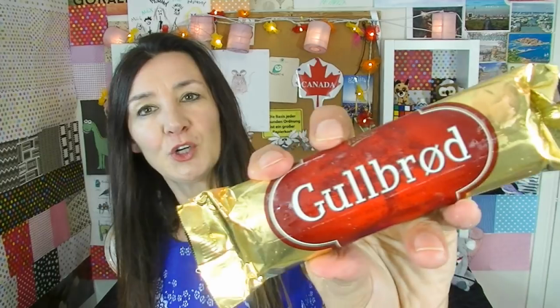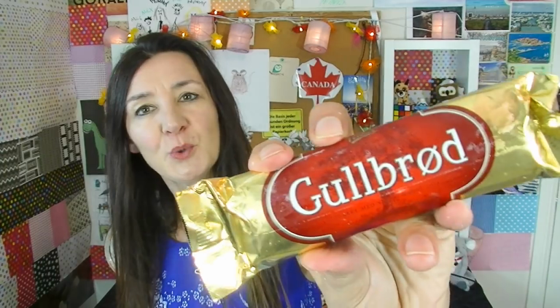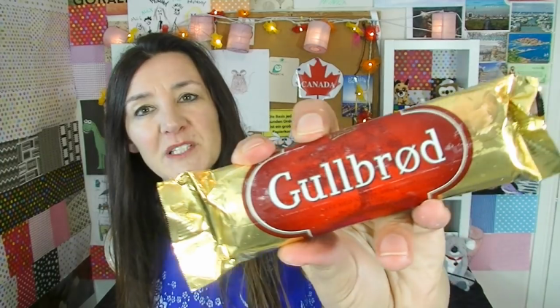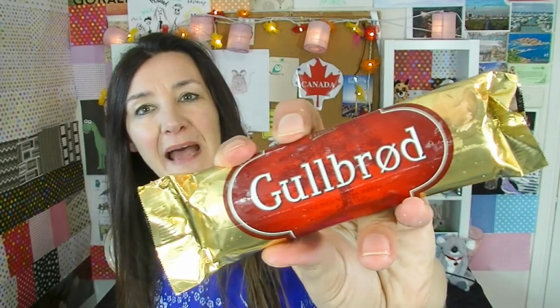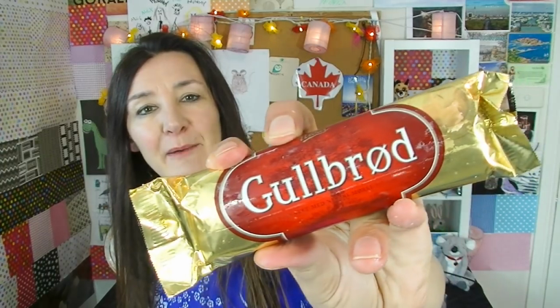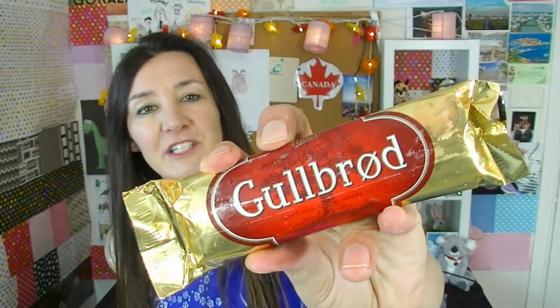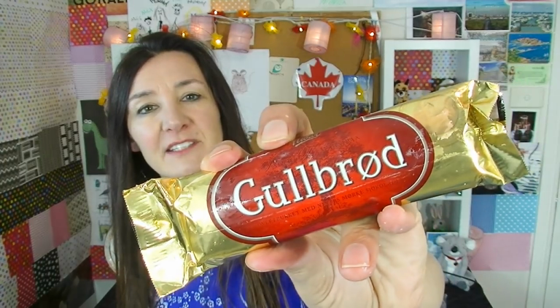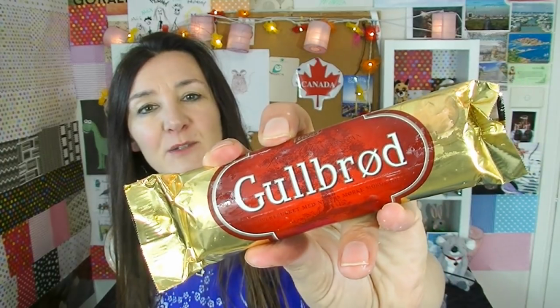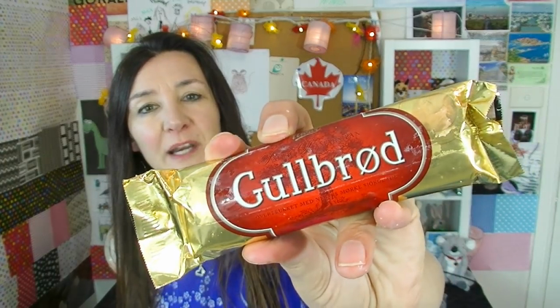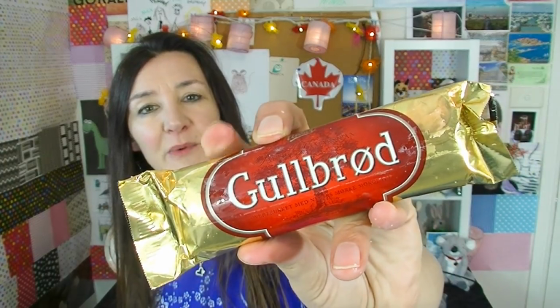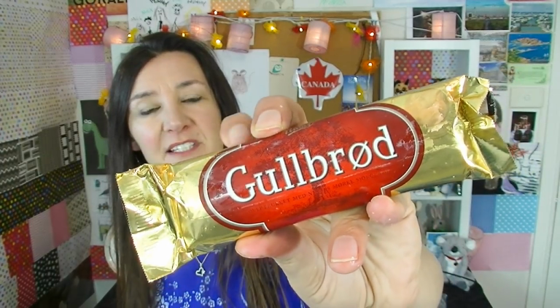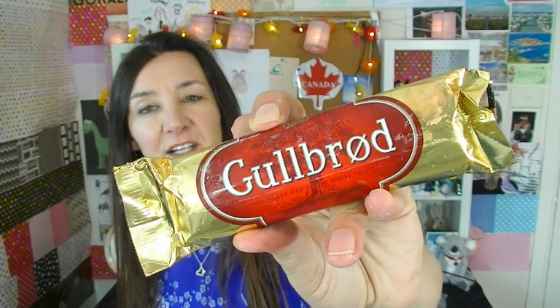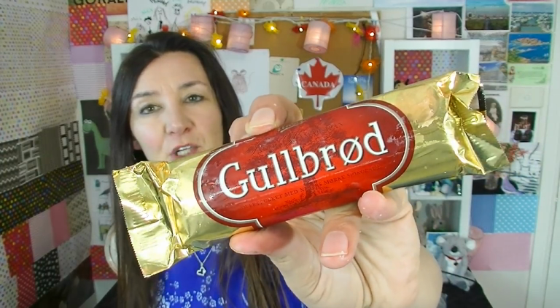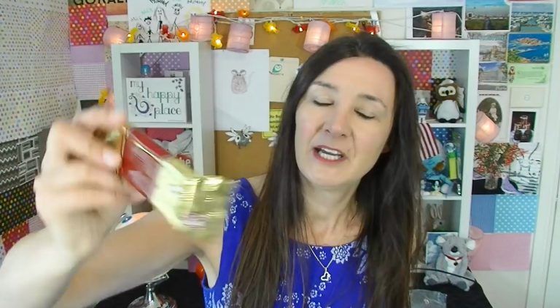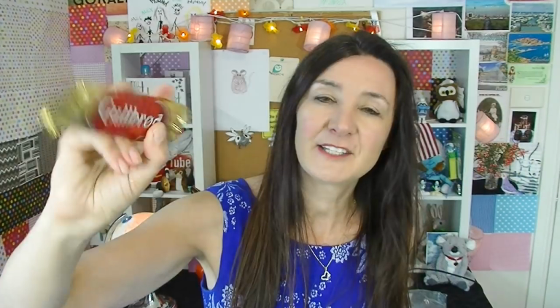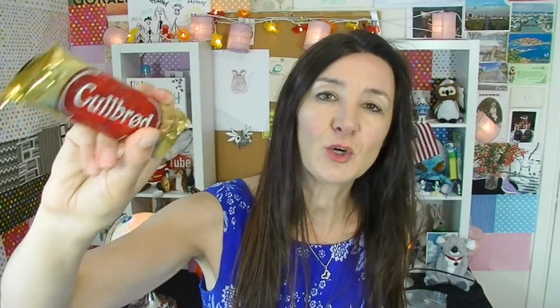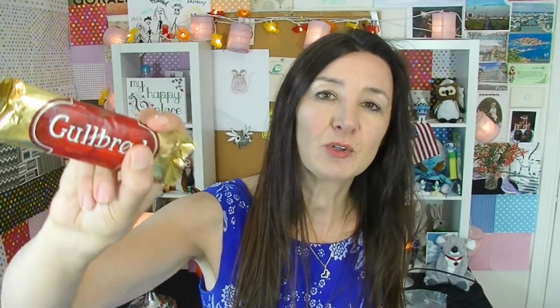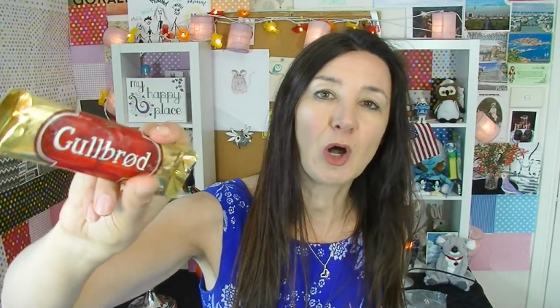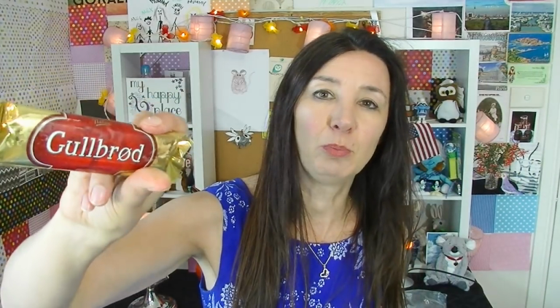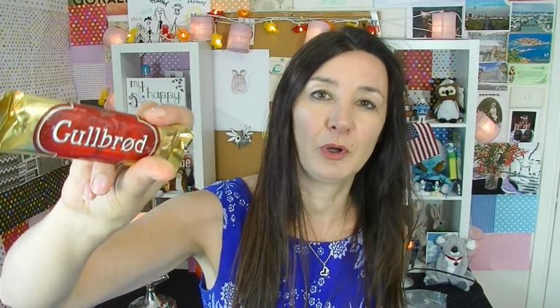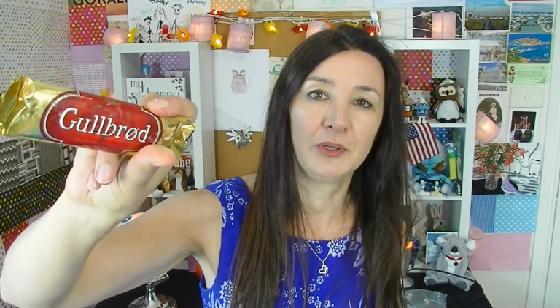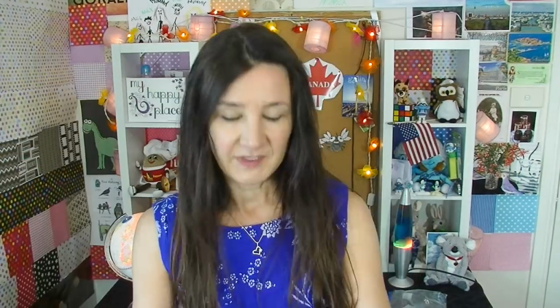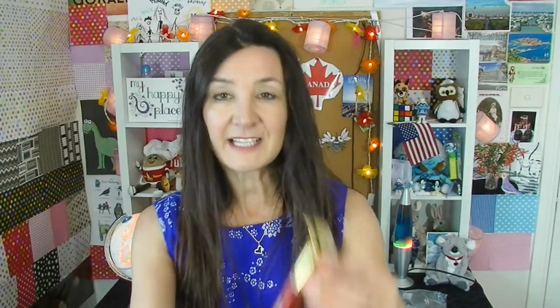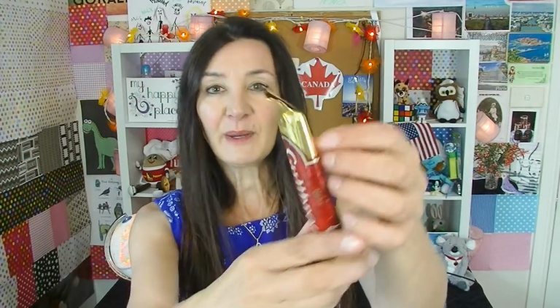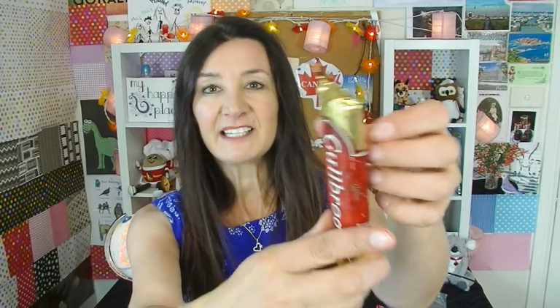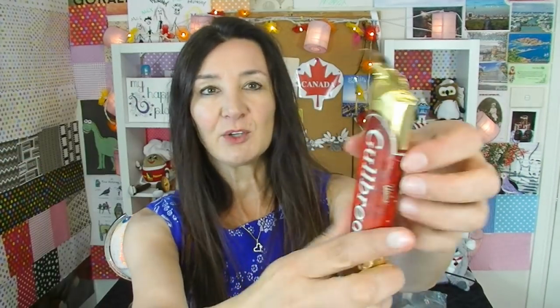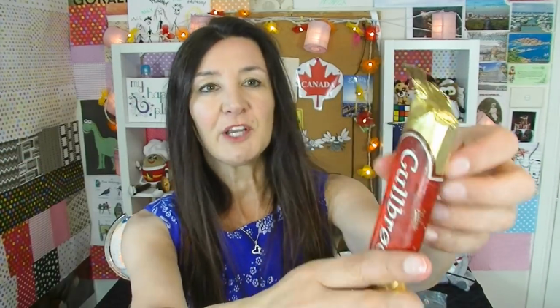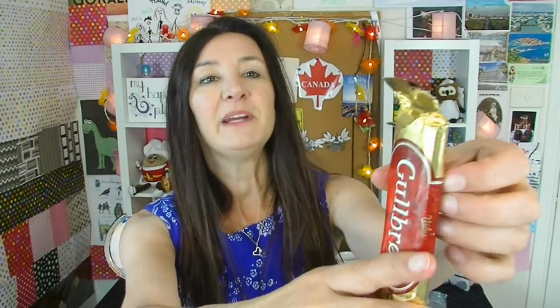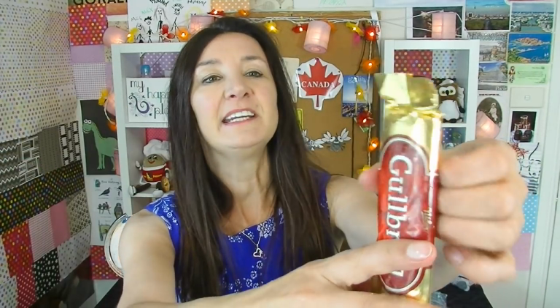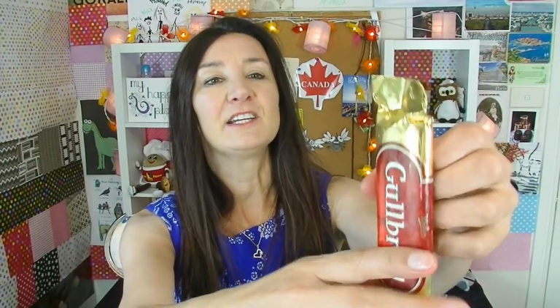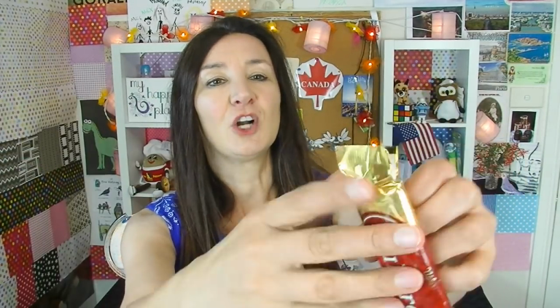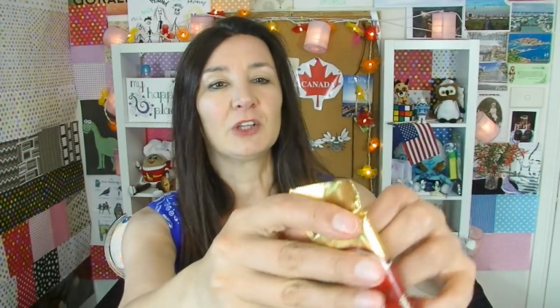On to its mate which is the one it was stuck to. It's called Goldbrook. This one is also a Knitter chocolate.